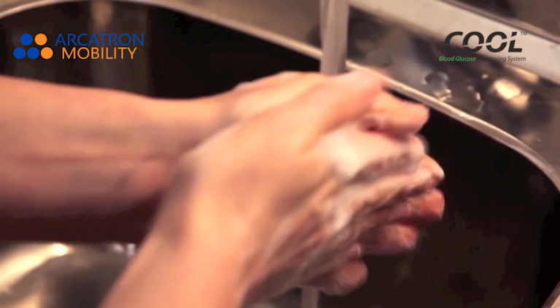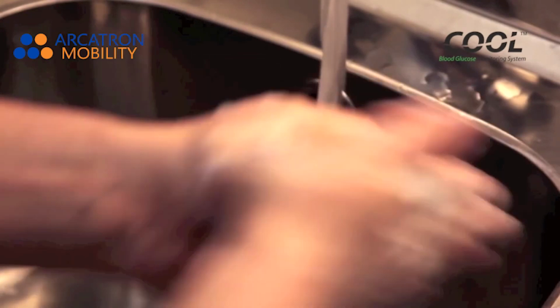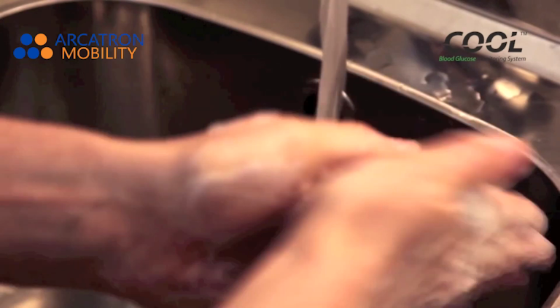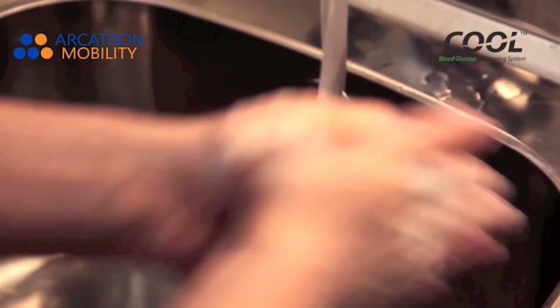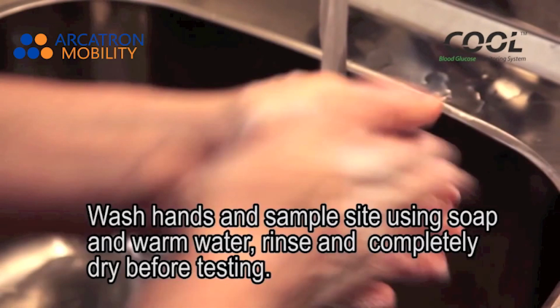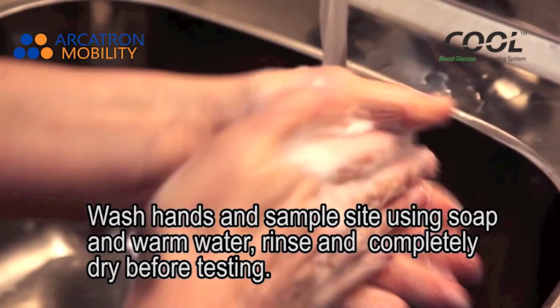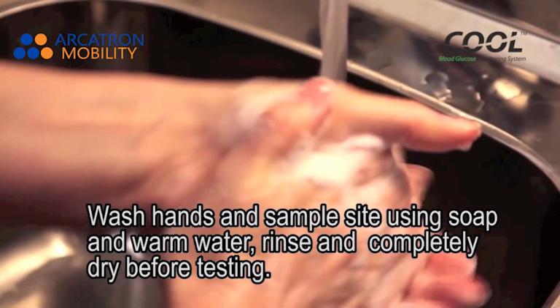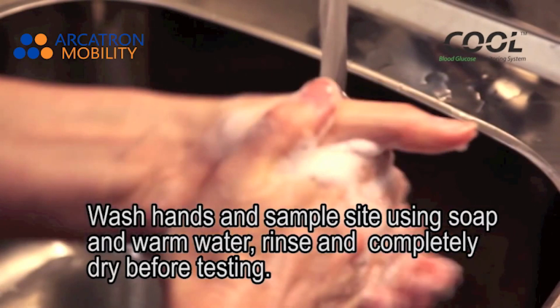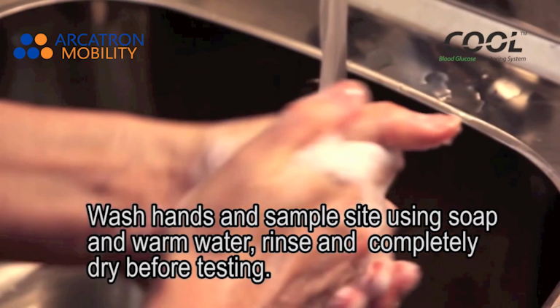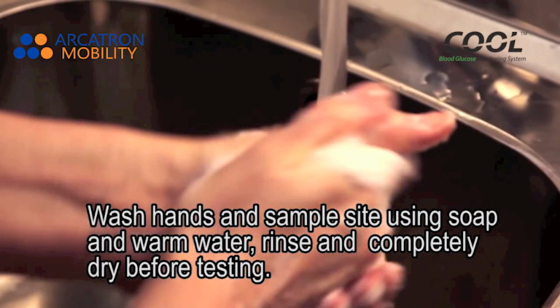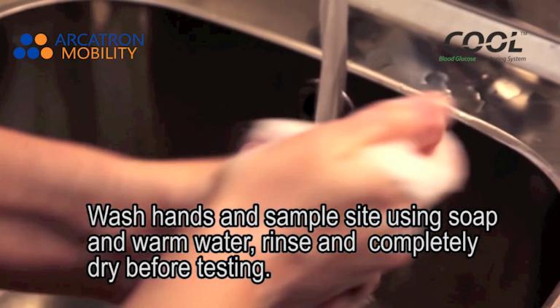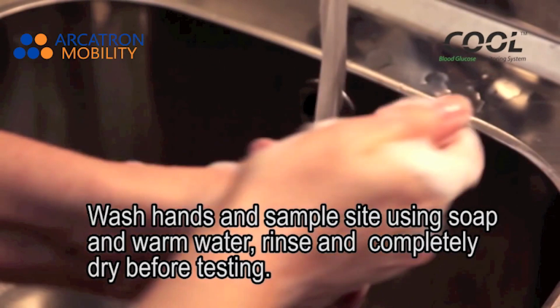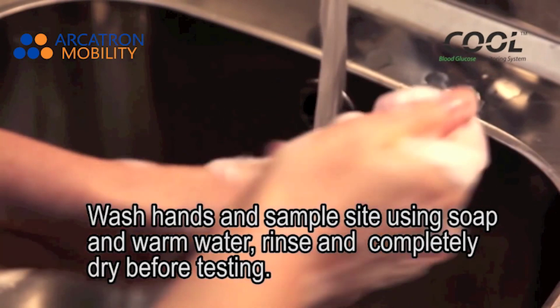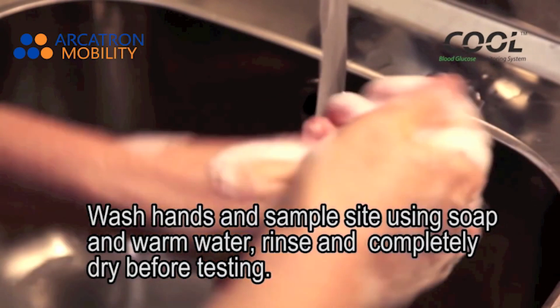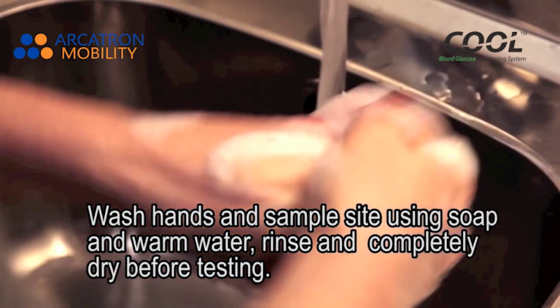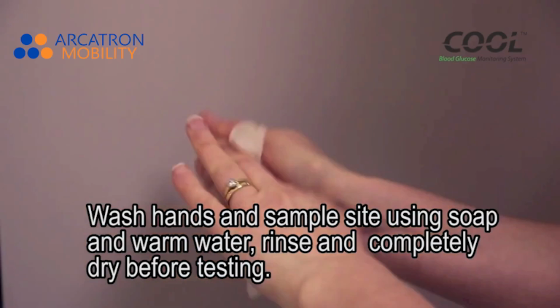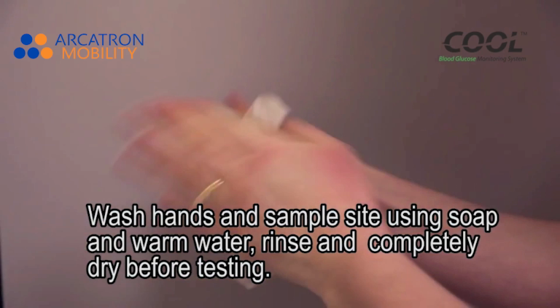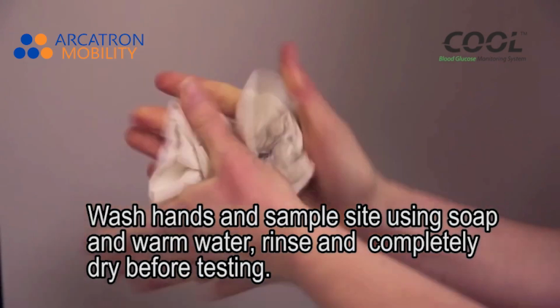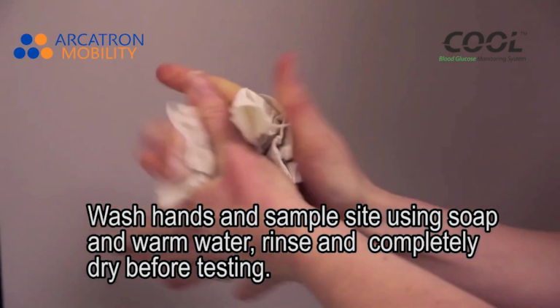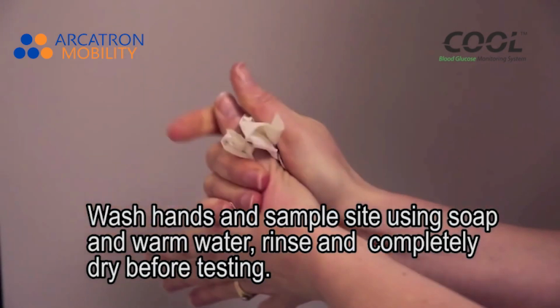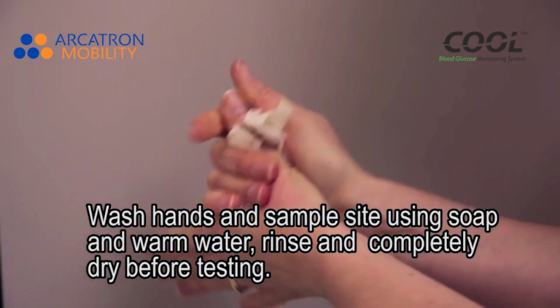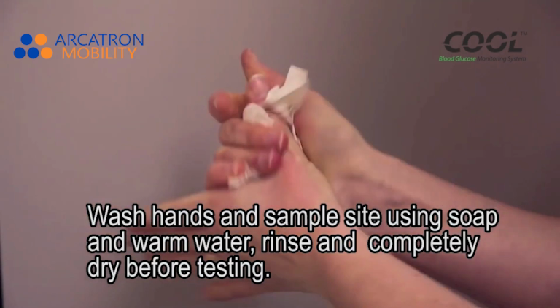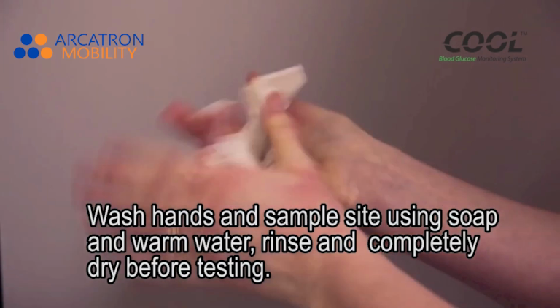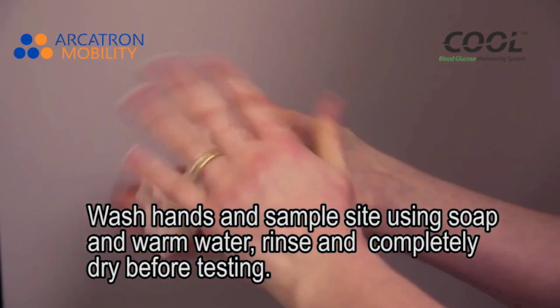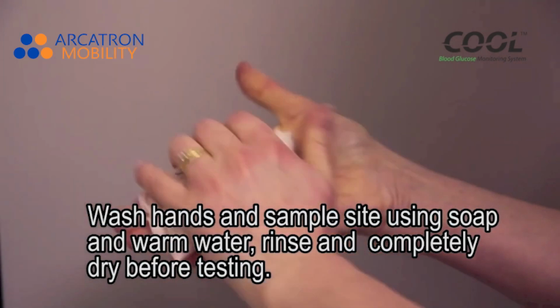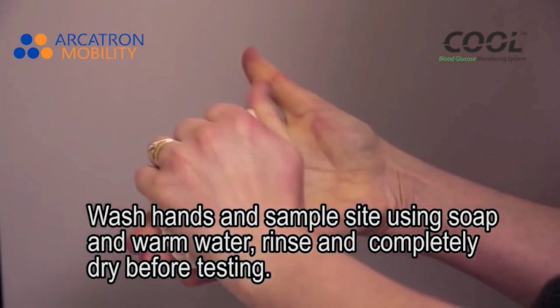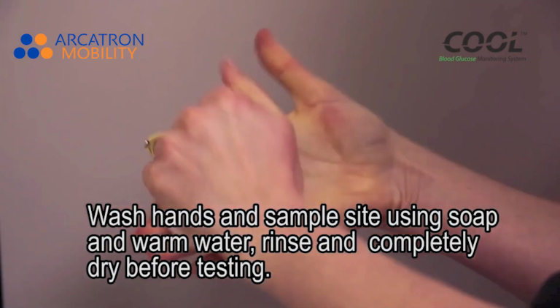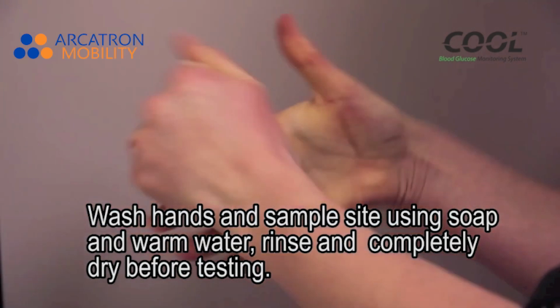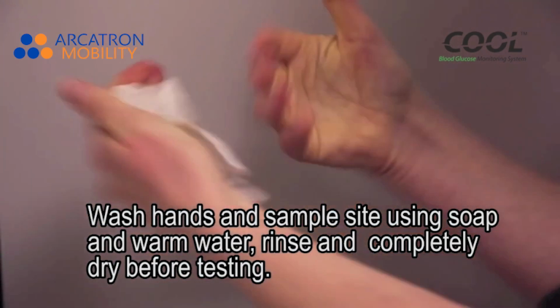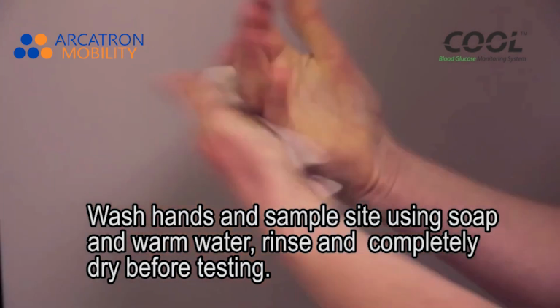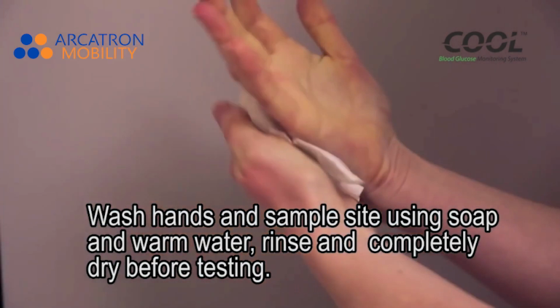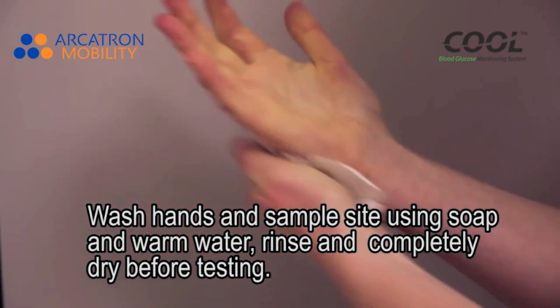Wash hands and sample site using soap and warm water. Rinse and completely dry before testing.